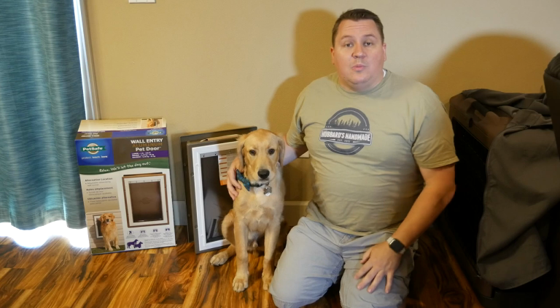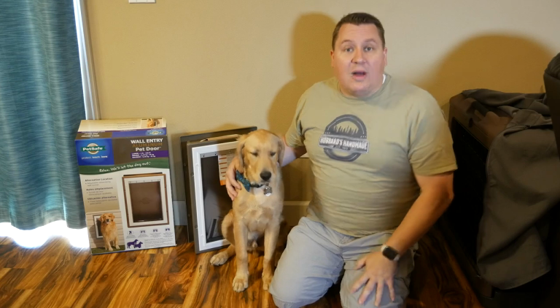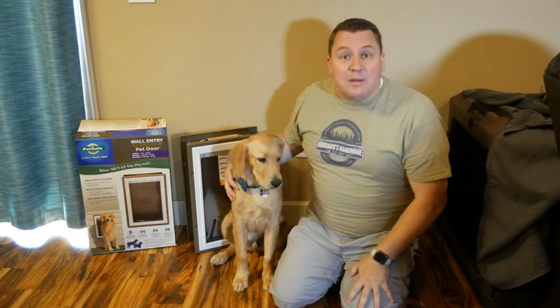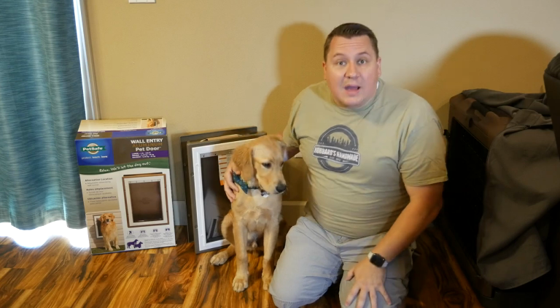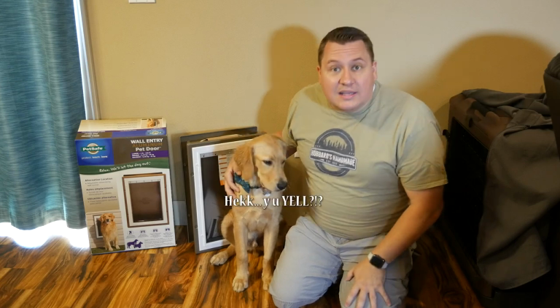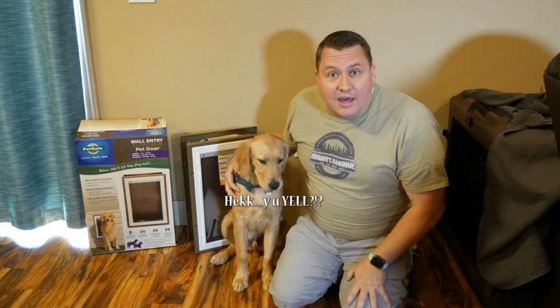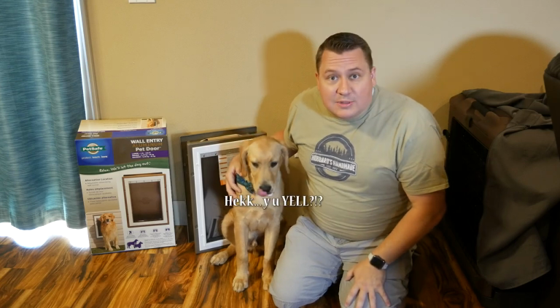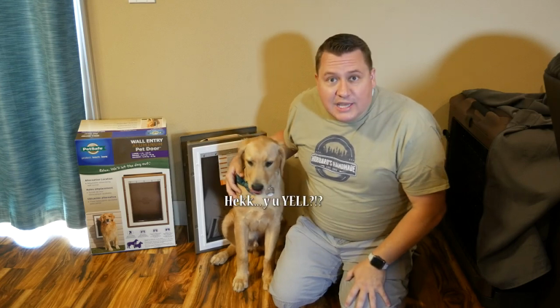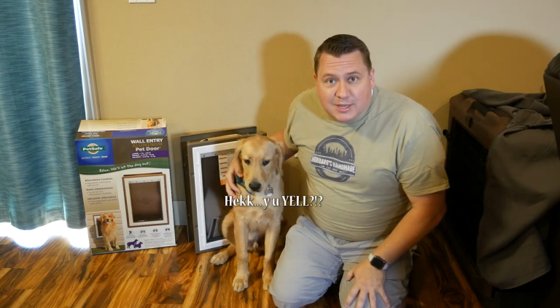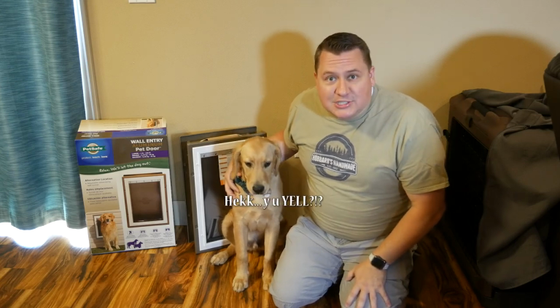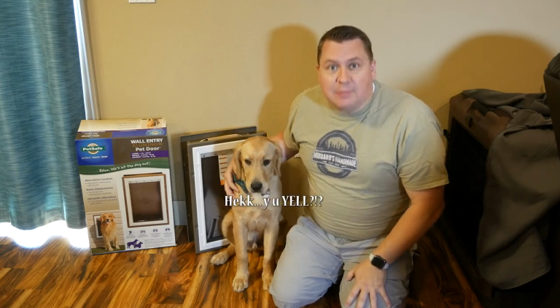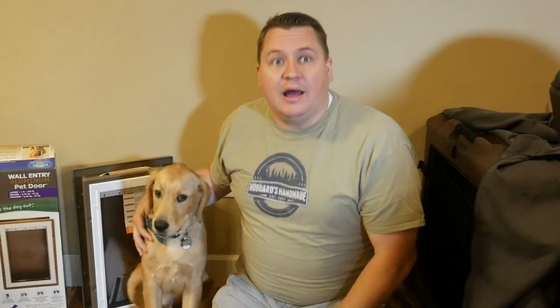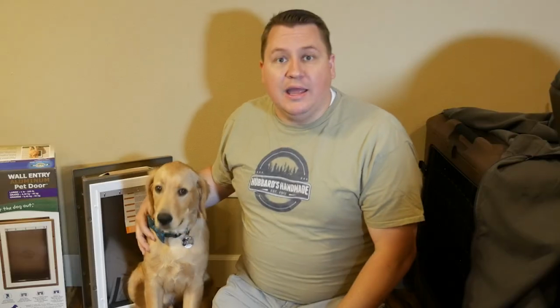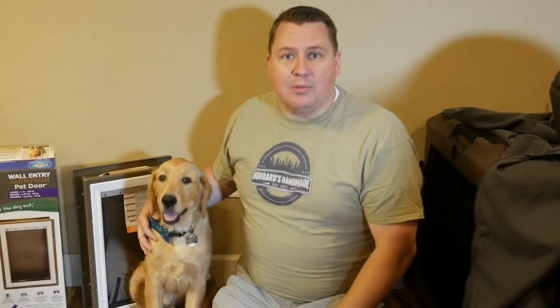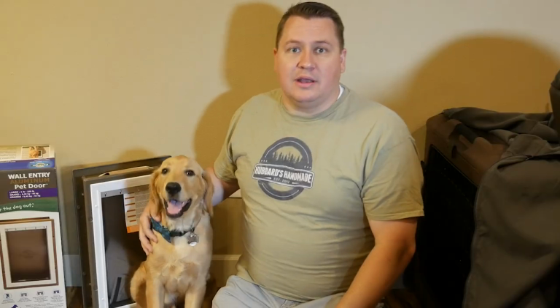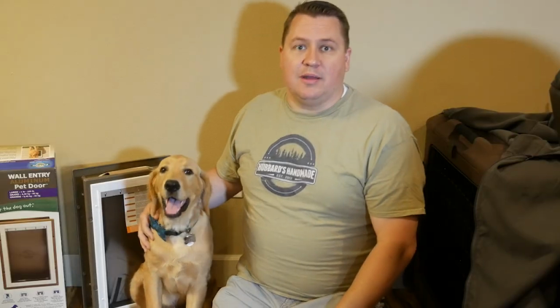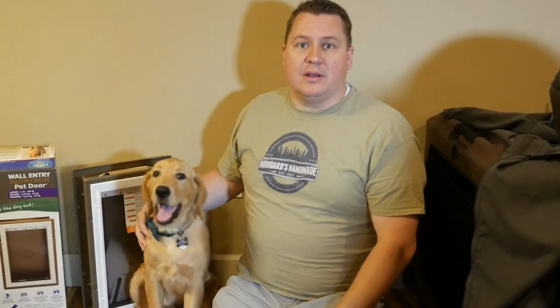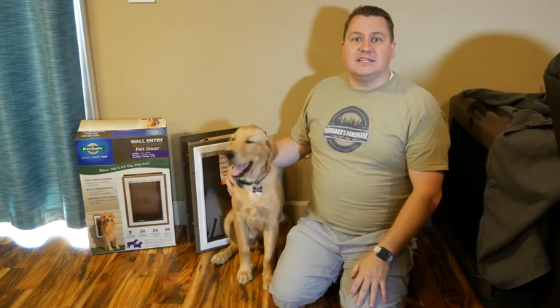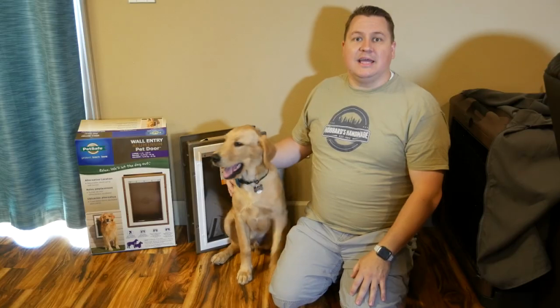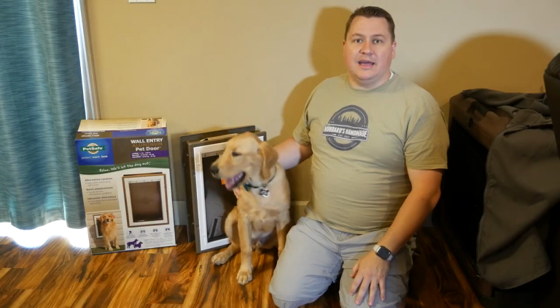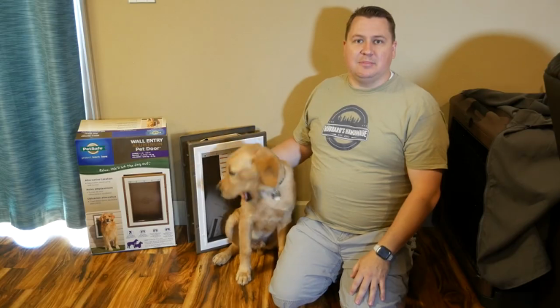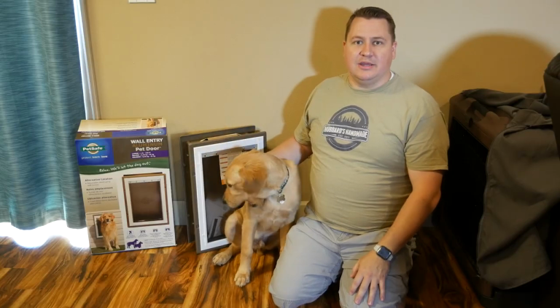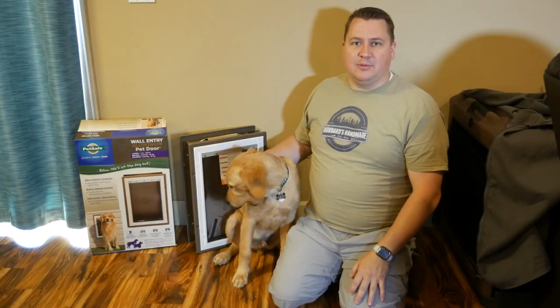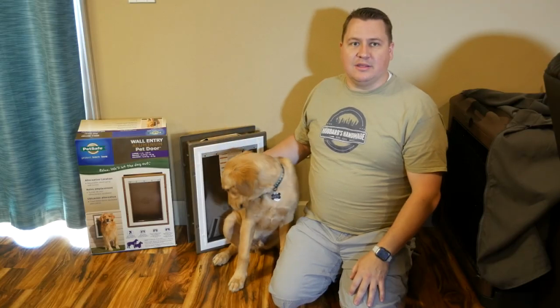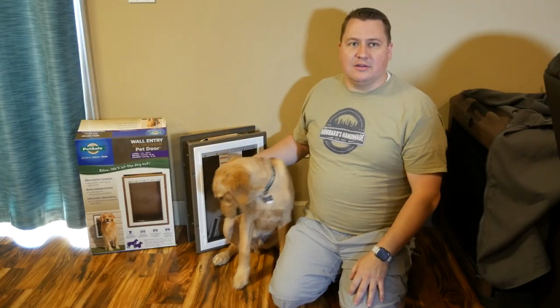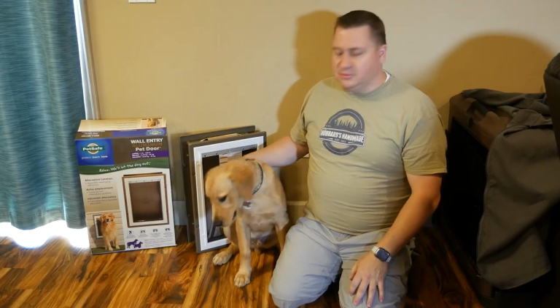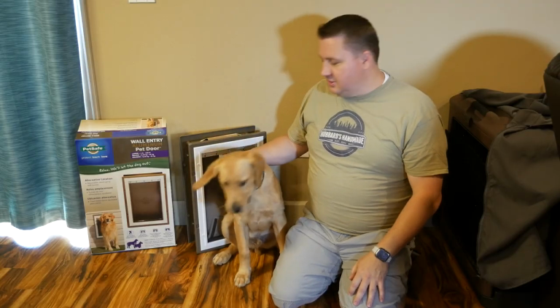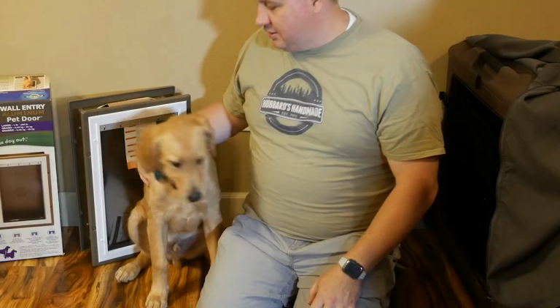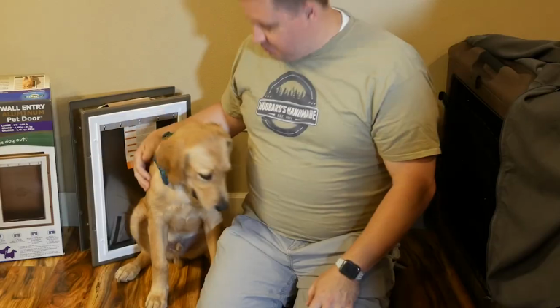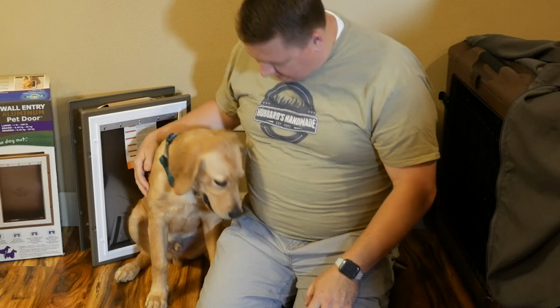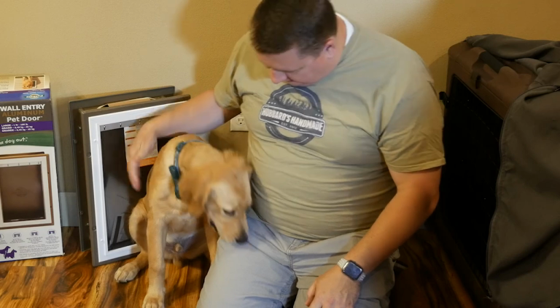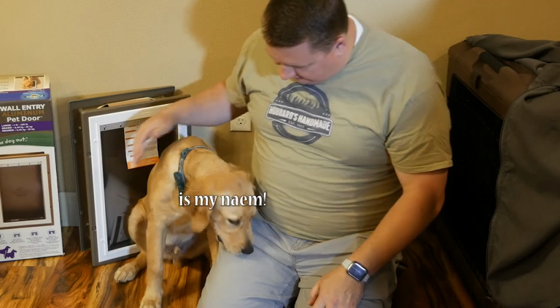Welcome back to the Hubbard's Handmaid Shop! I am Ryan Hubbard. Today I am here with our new dog, Pancake.